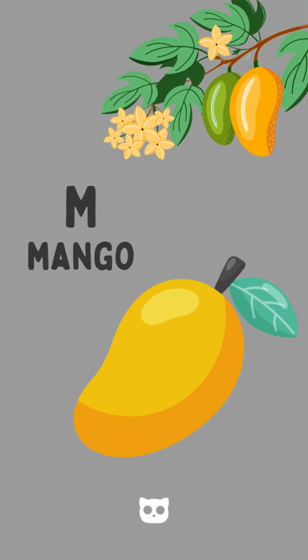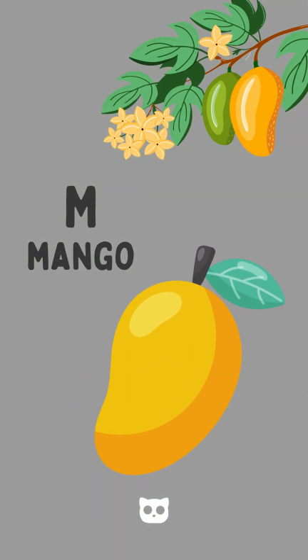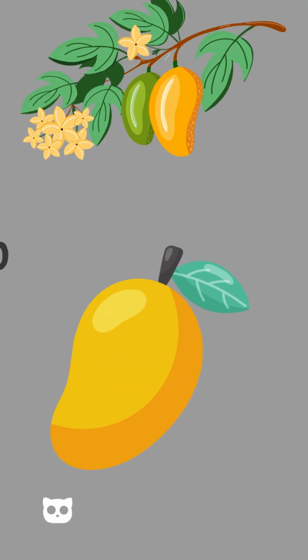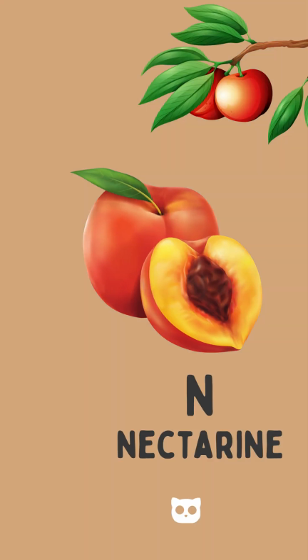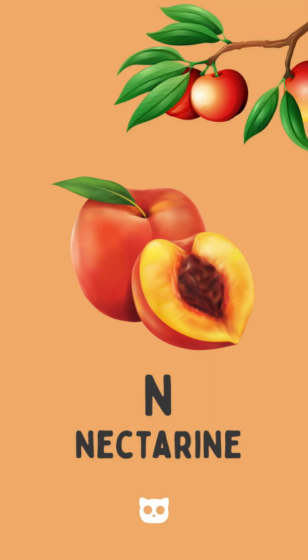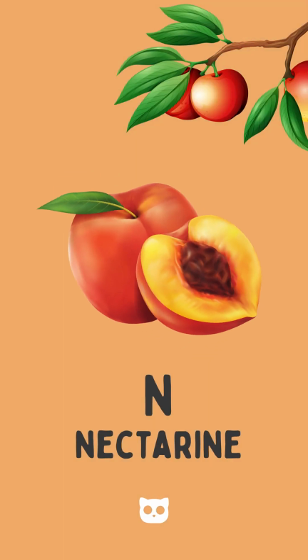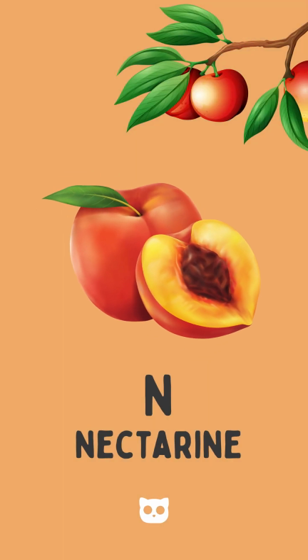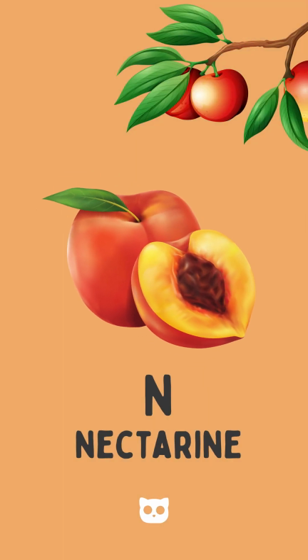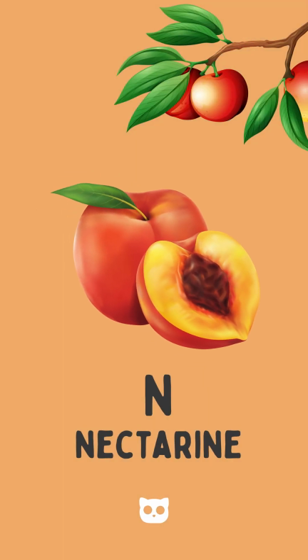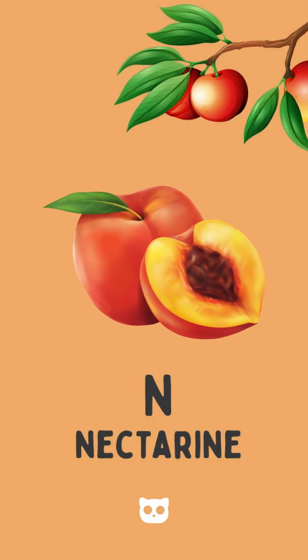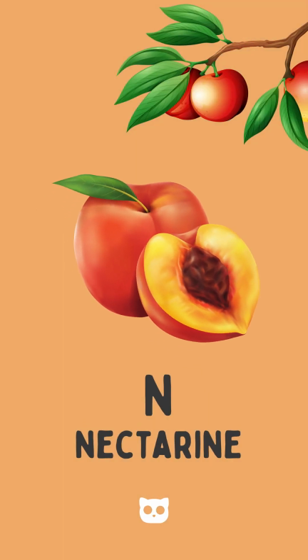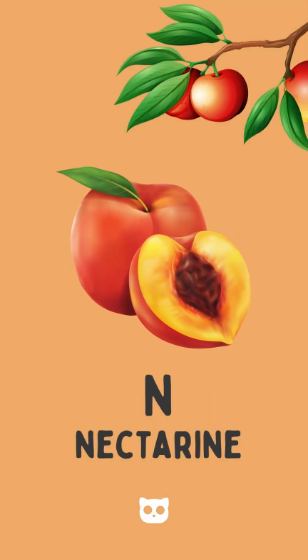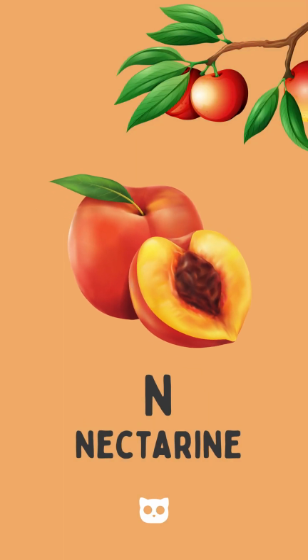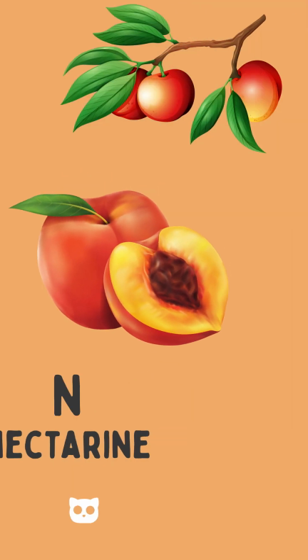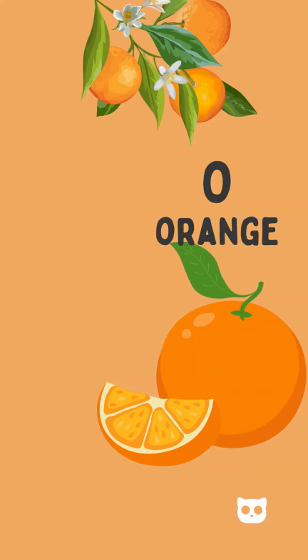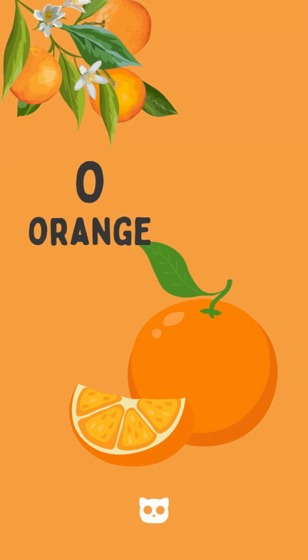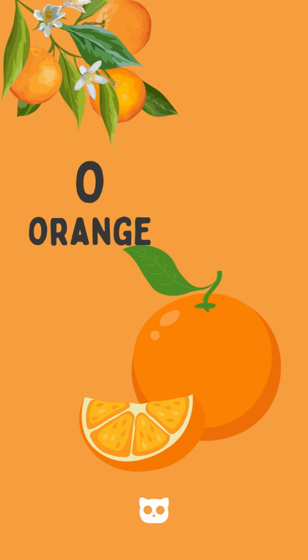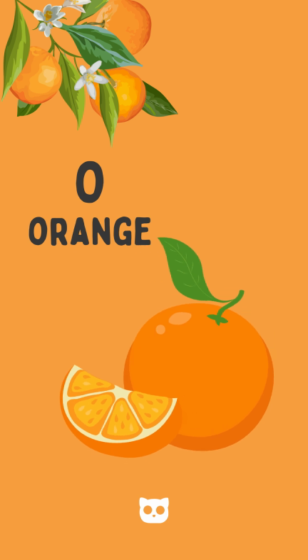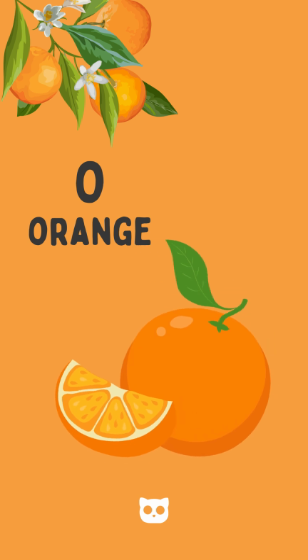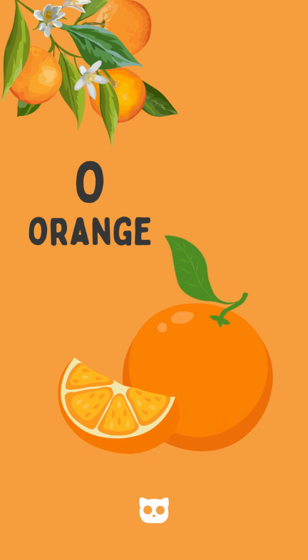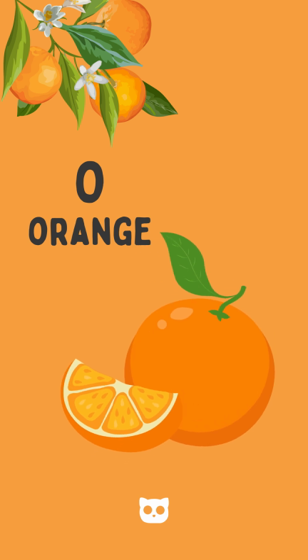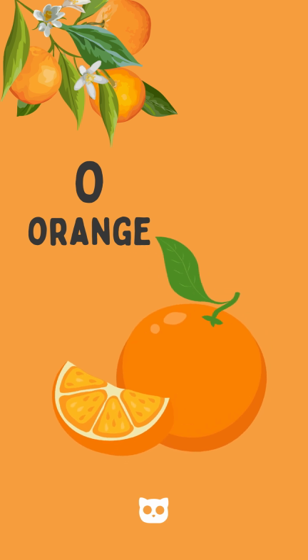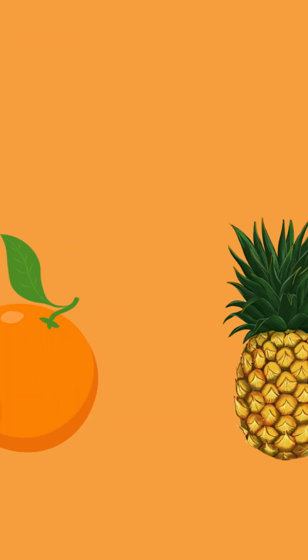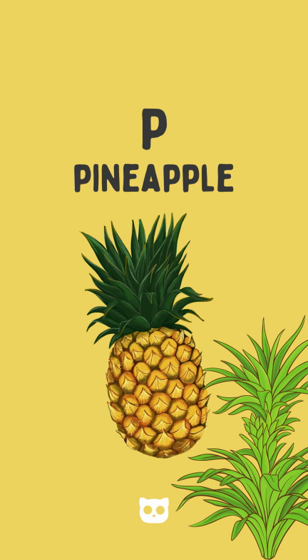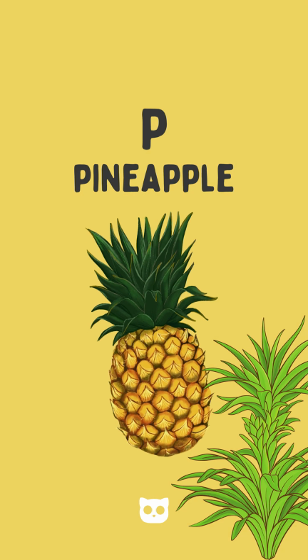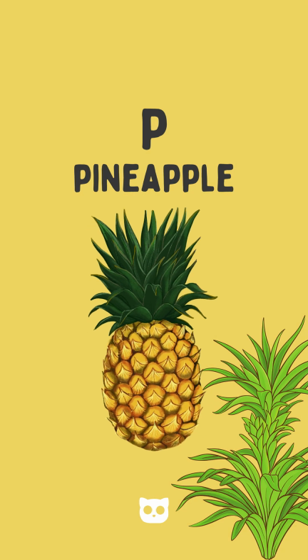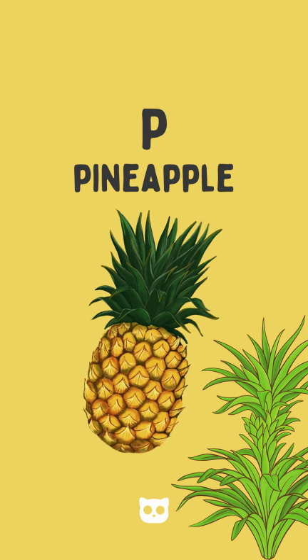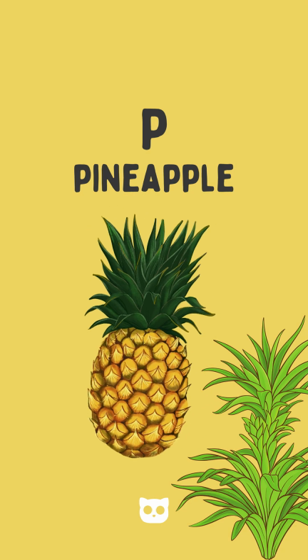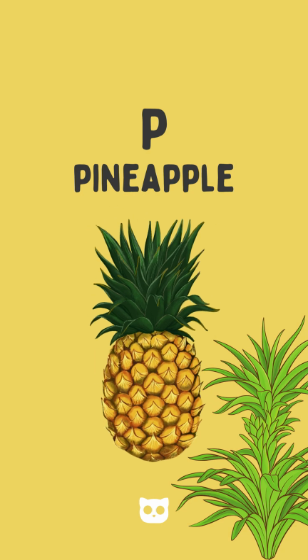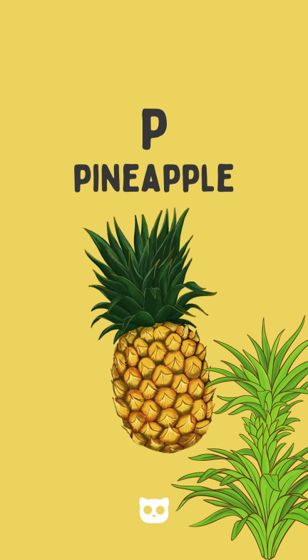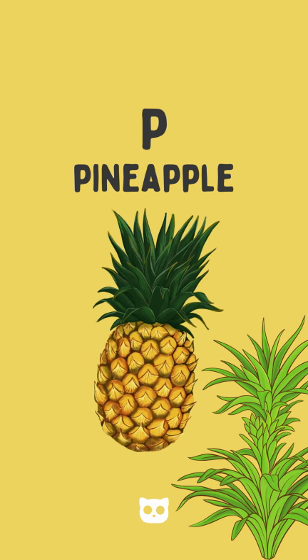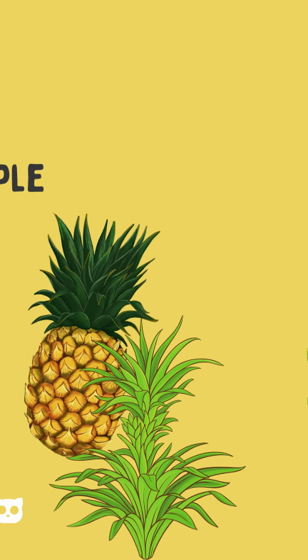soft and sweet. N is for nectarine, a peachy treat. O is for orange, round and bright. P is for pineapple, spiky but nice.